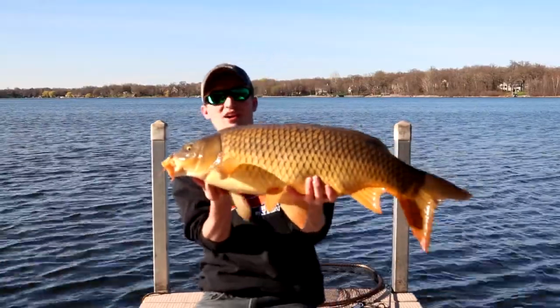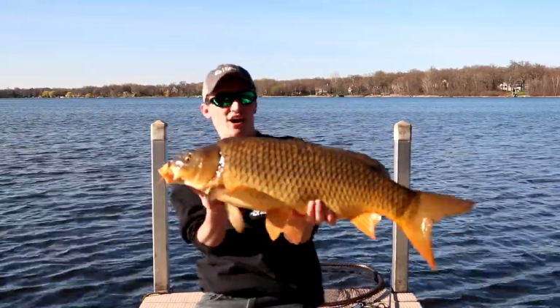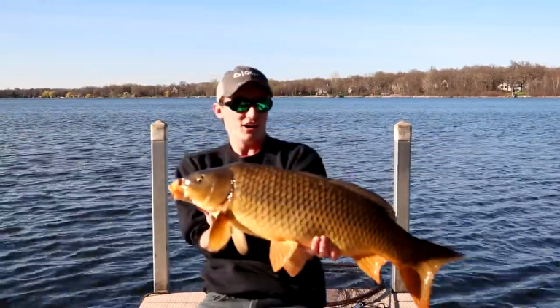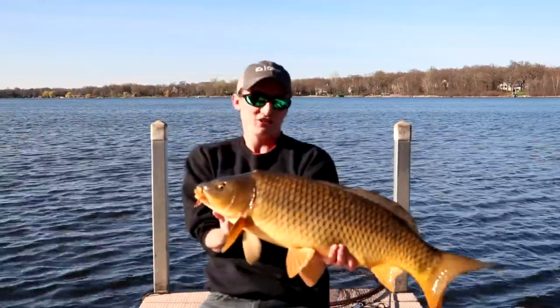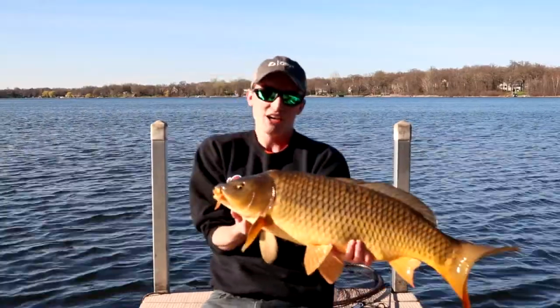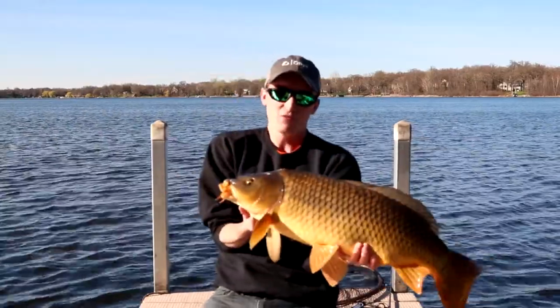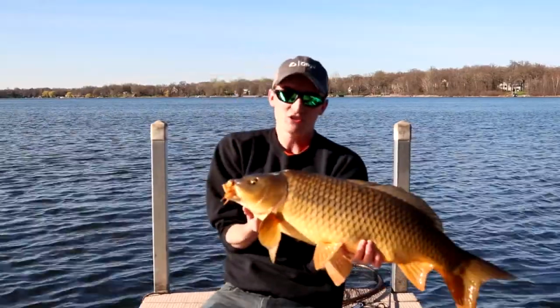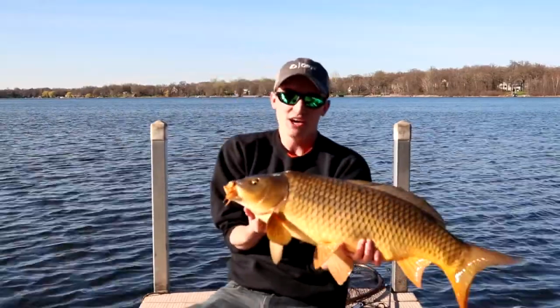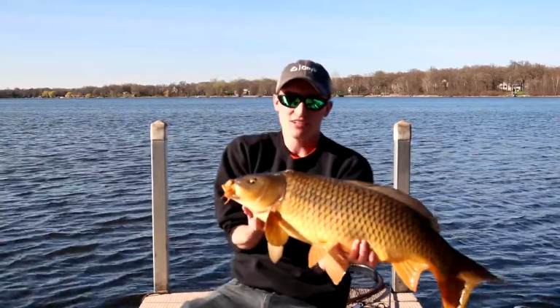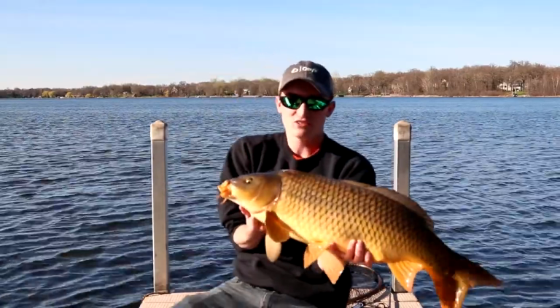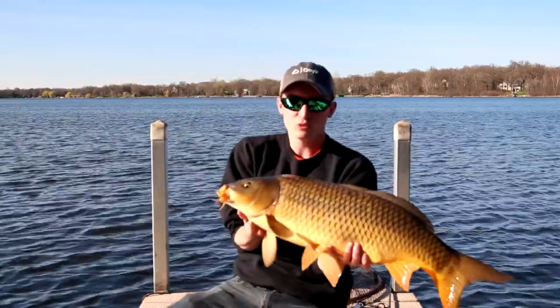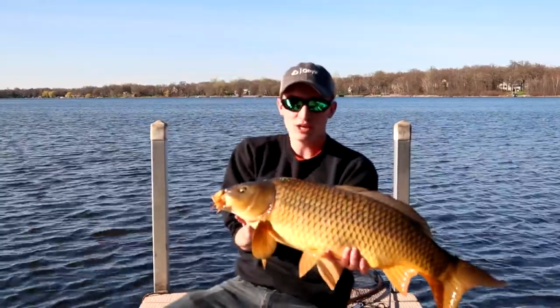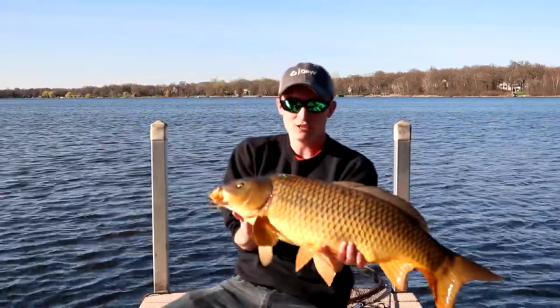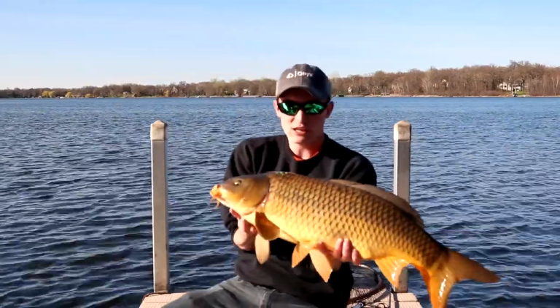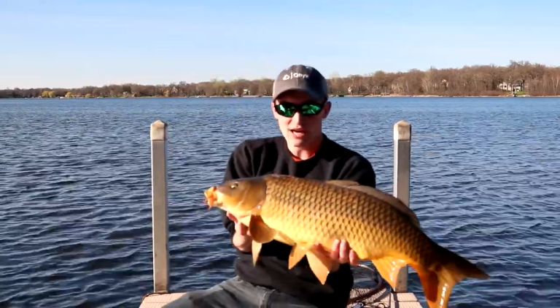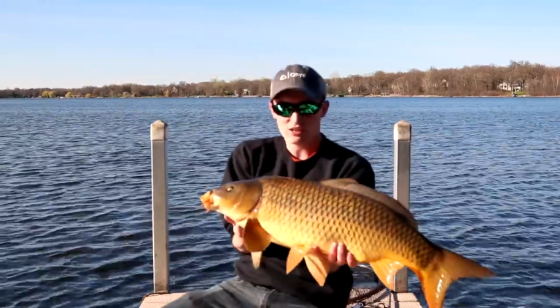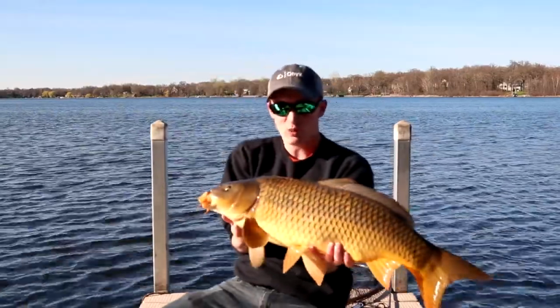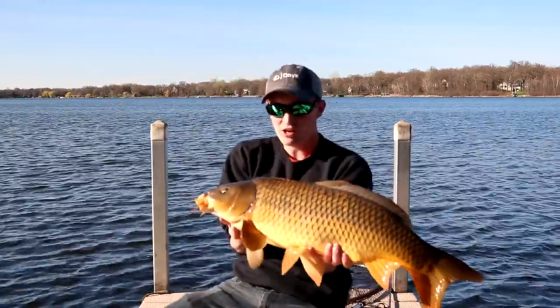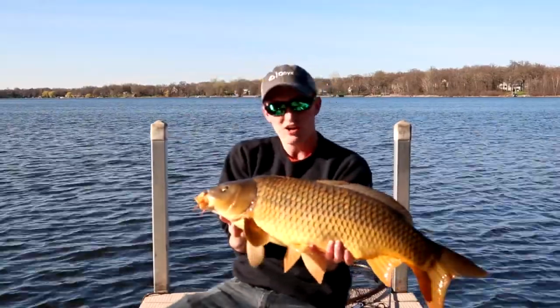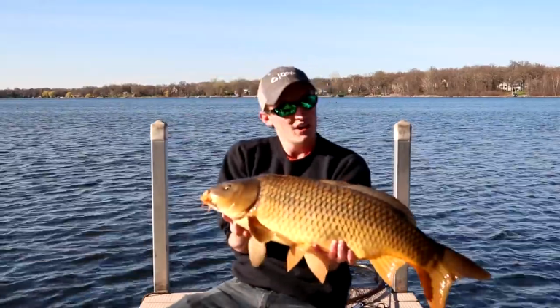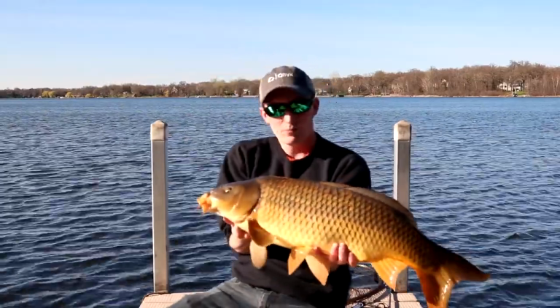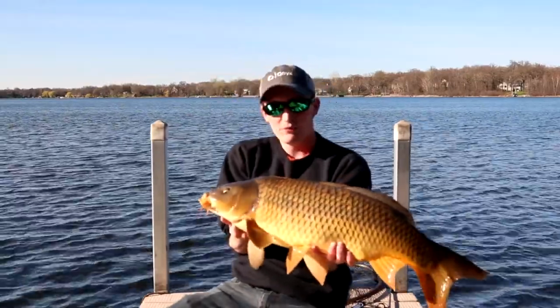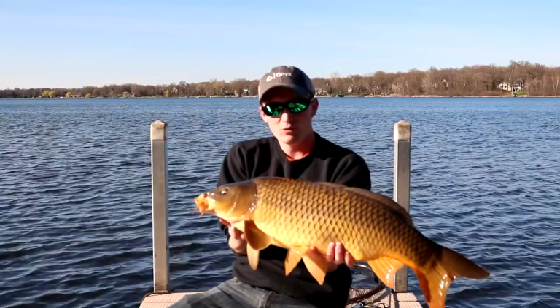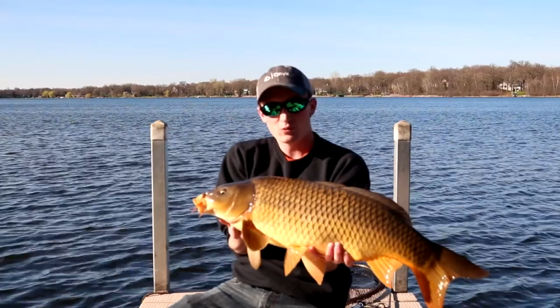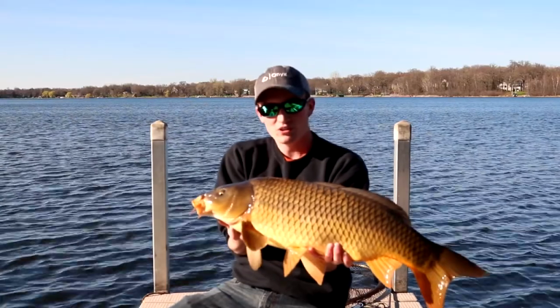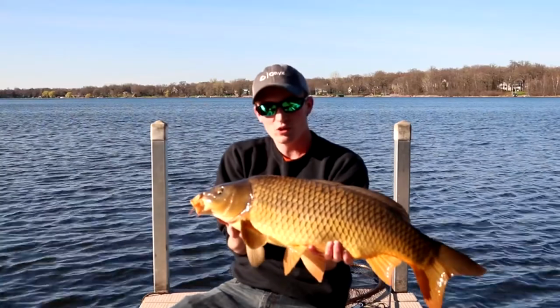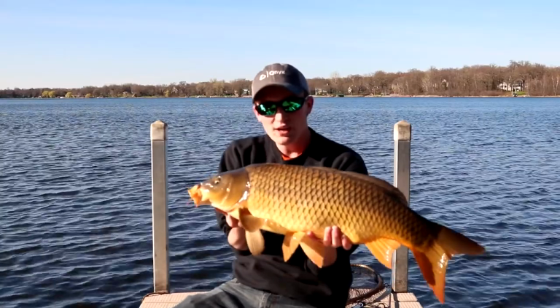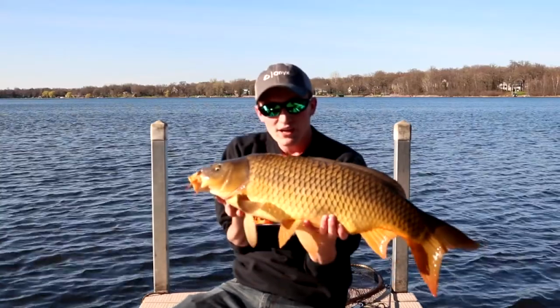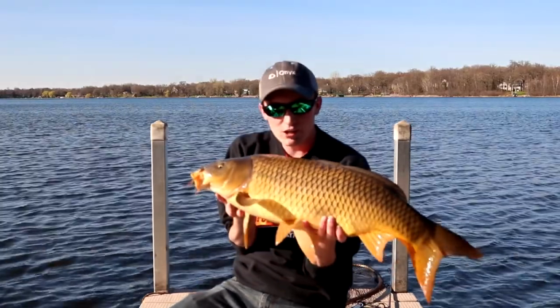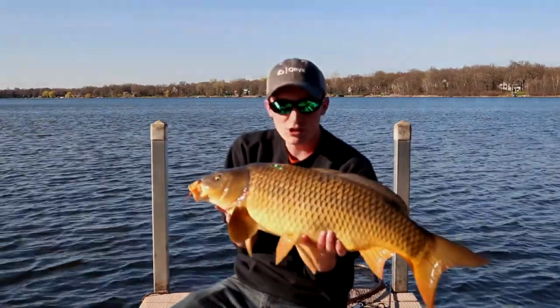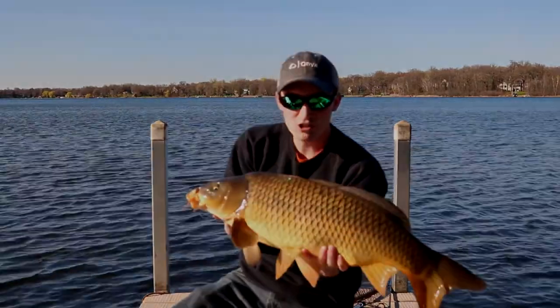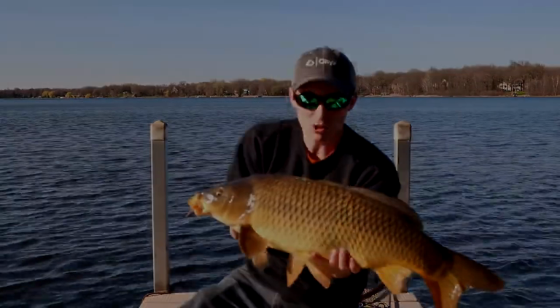I caught this guy on the first cast. As soon as my line hit the water, the bay feeder was running. So it's going to be a great show.